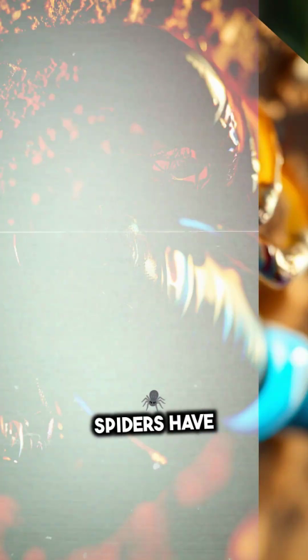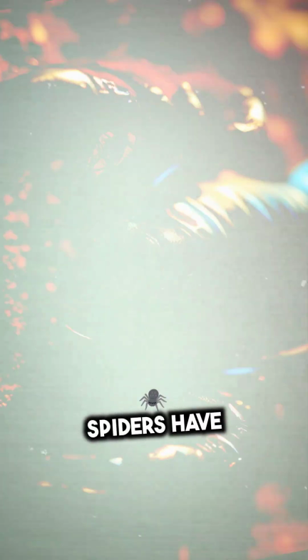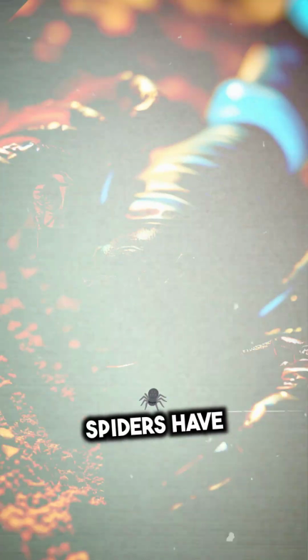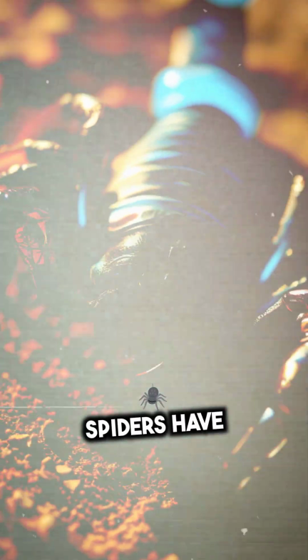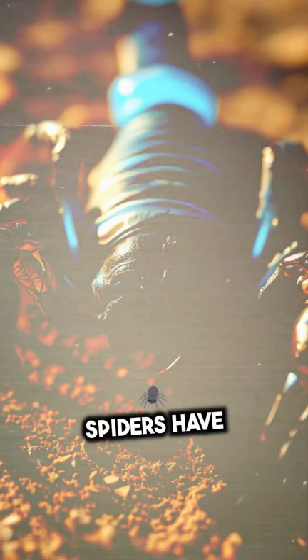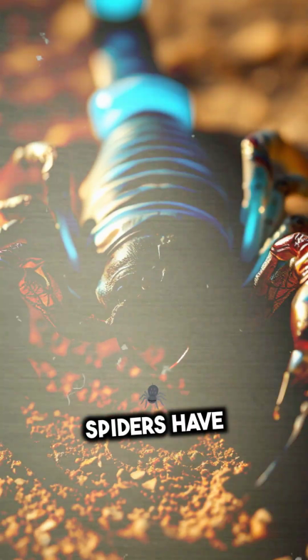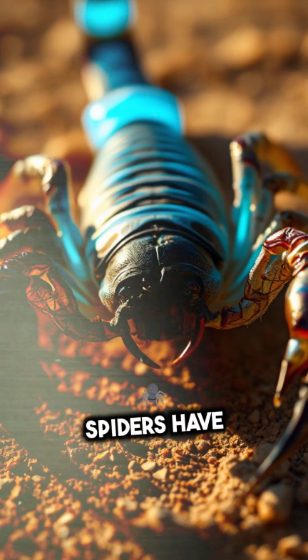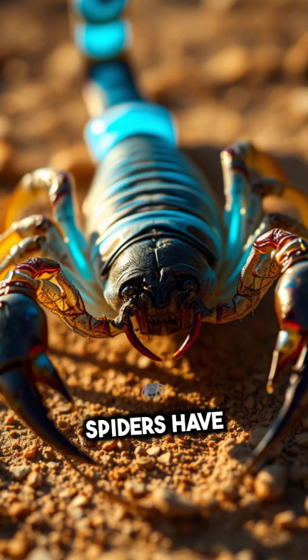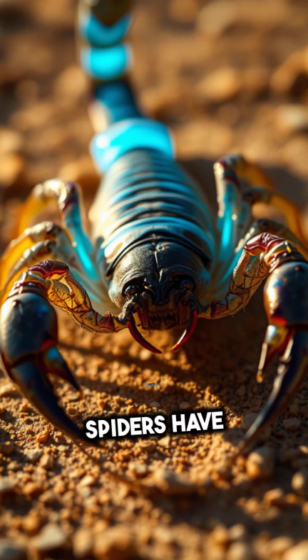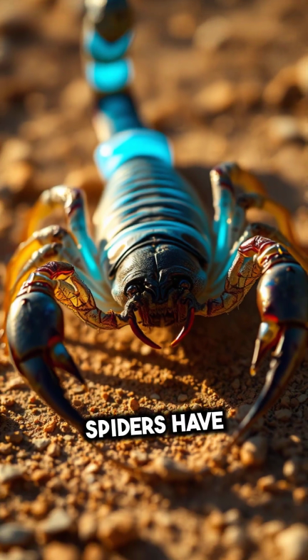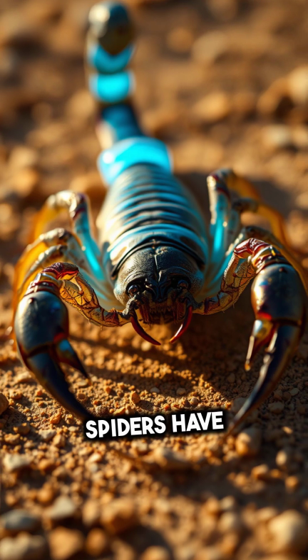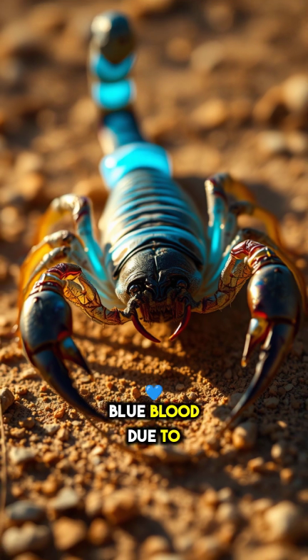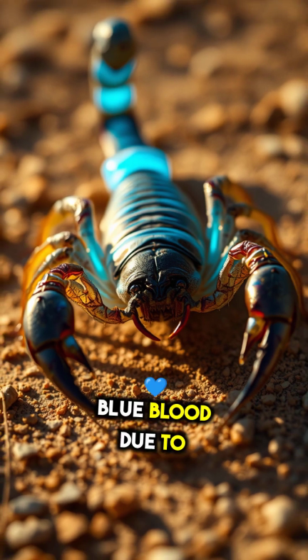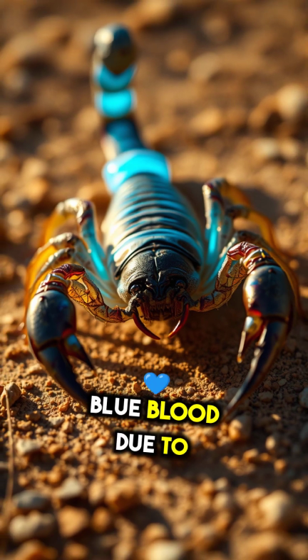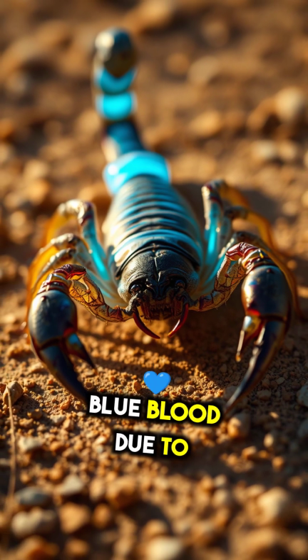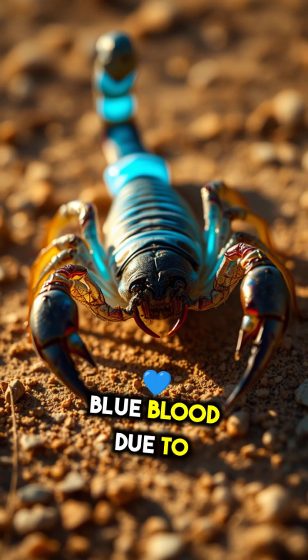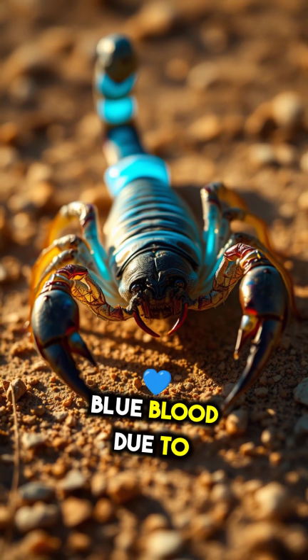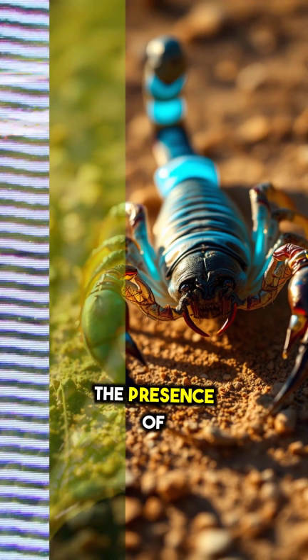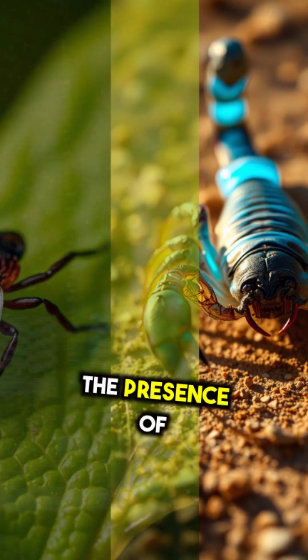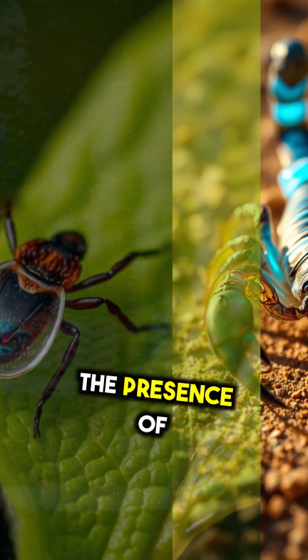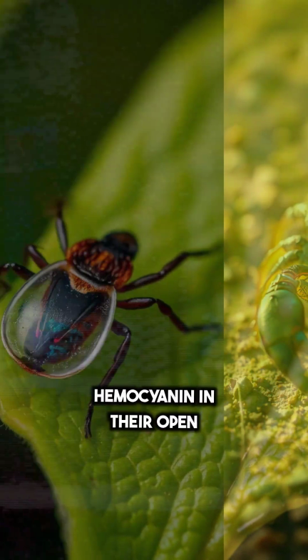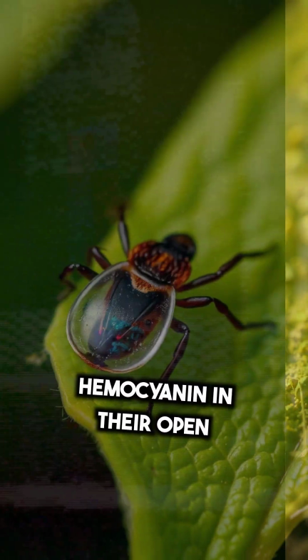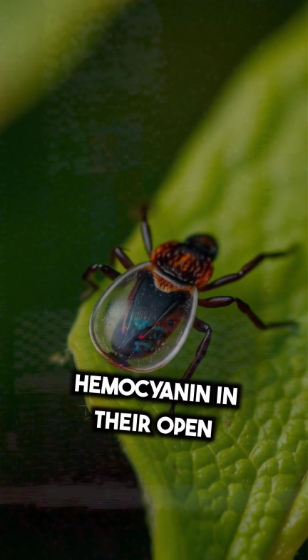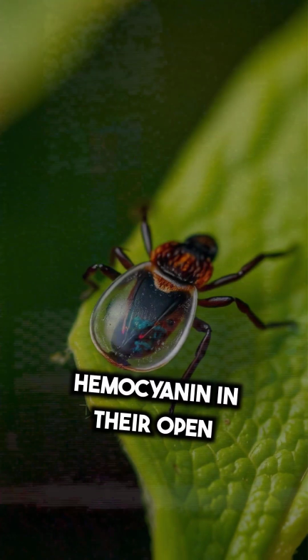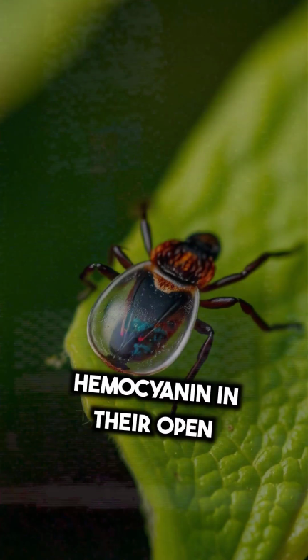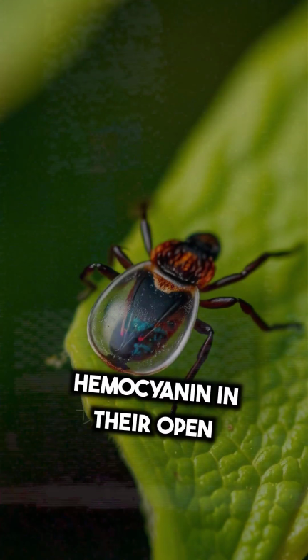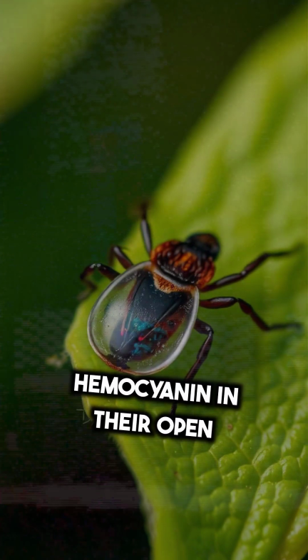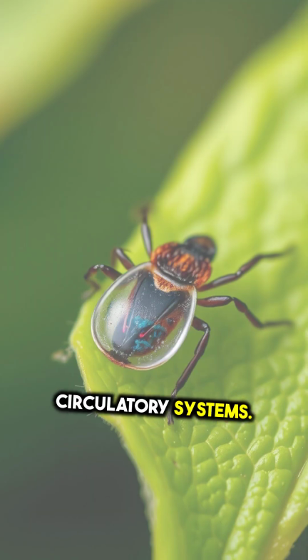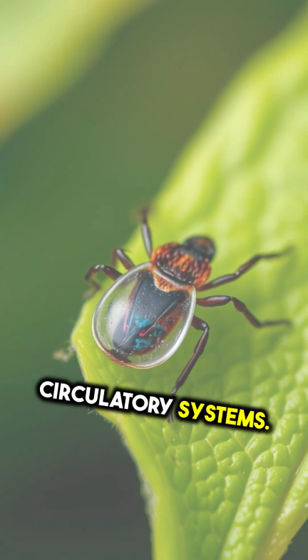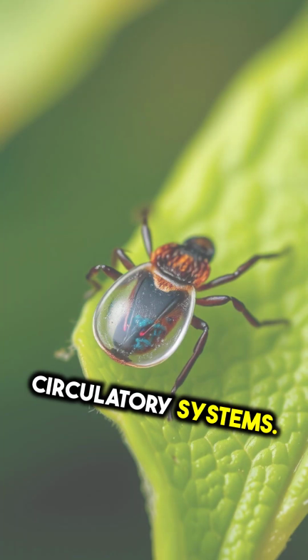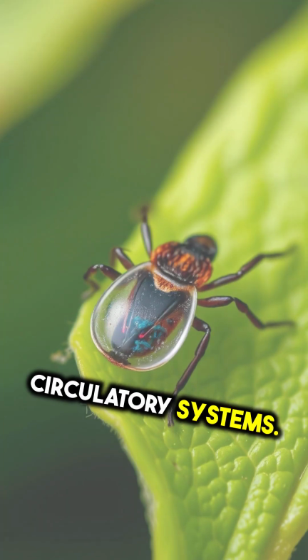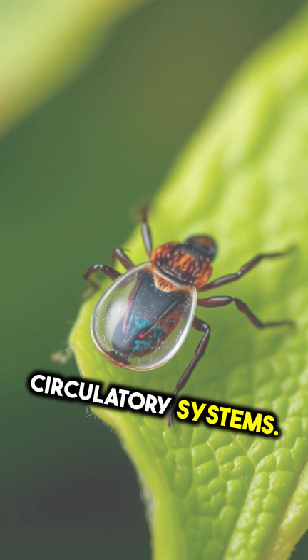Spiders. Many spiders have blue blood due to the presence of haemocyanin in their open circulatory systems.